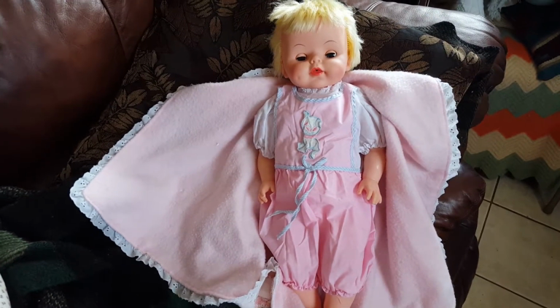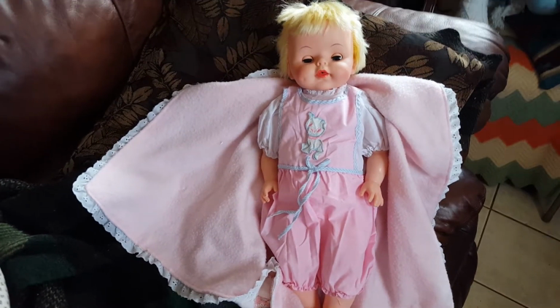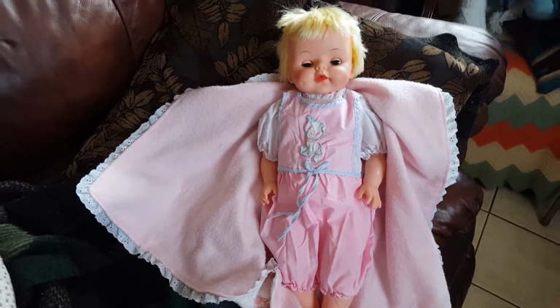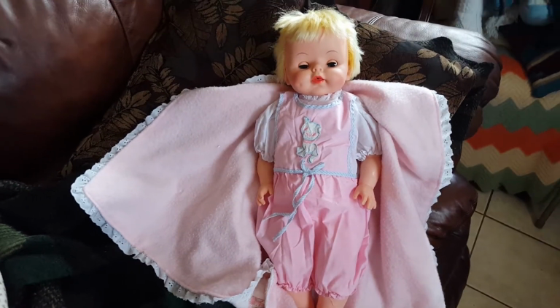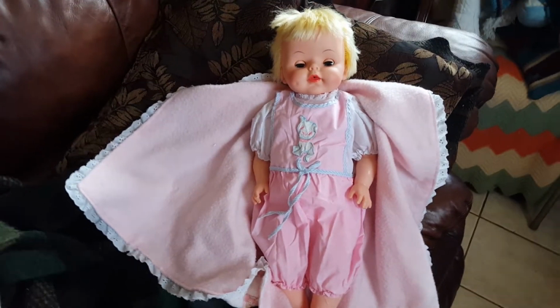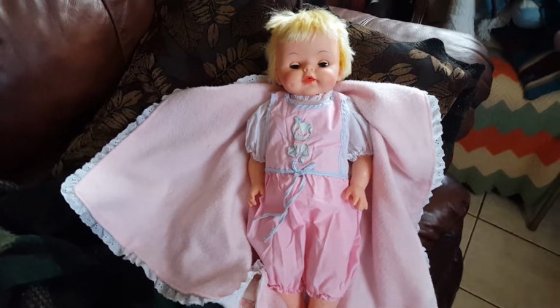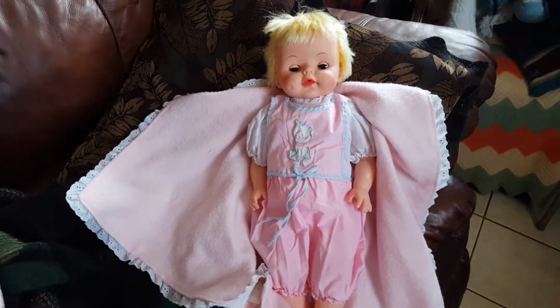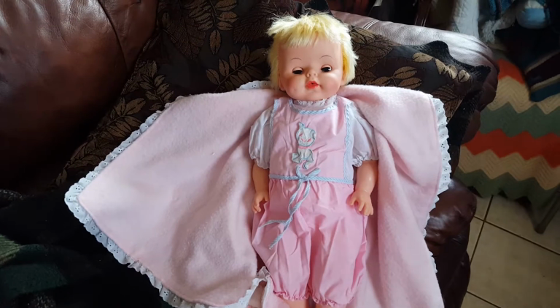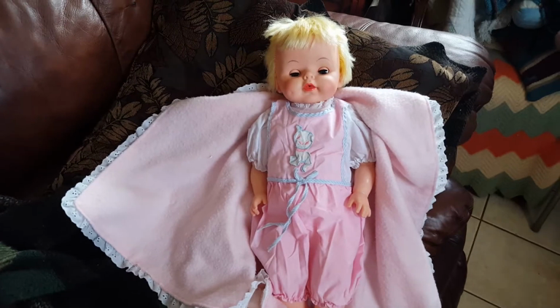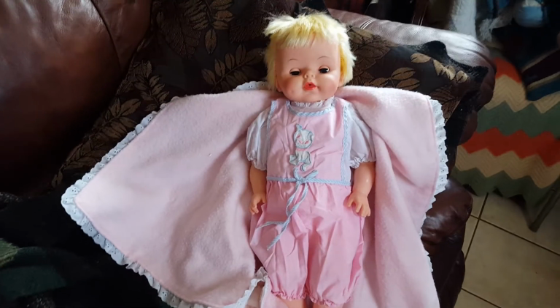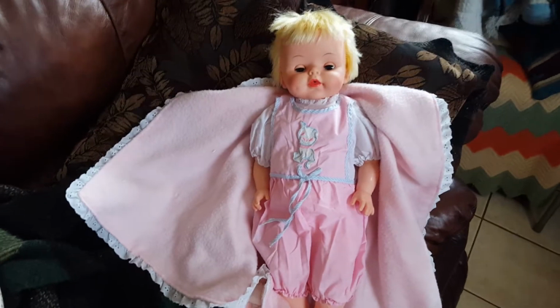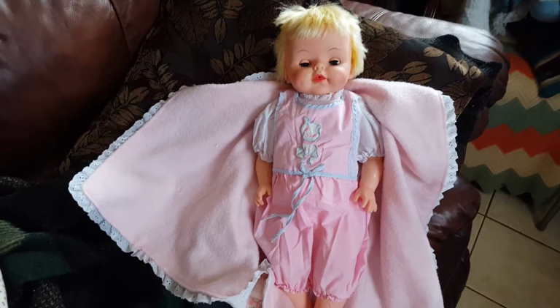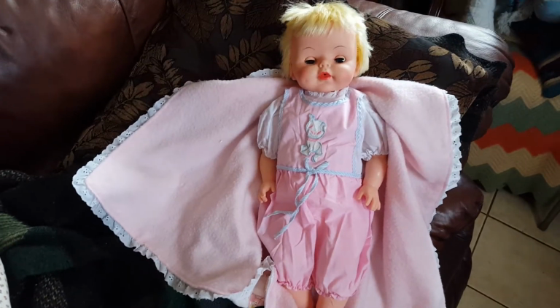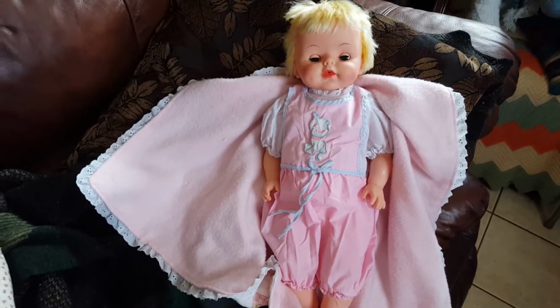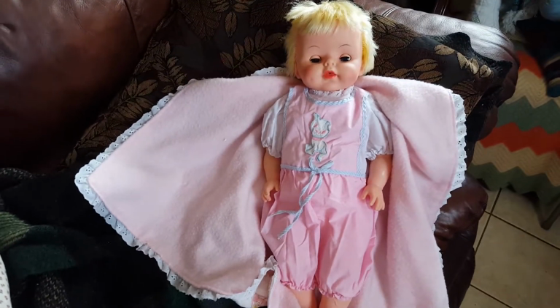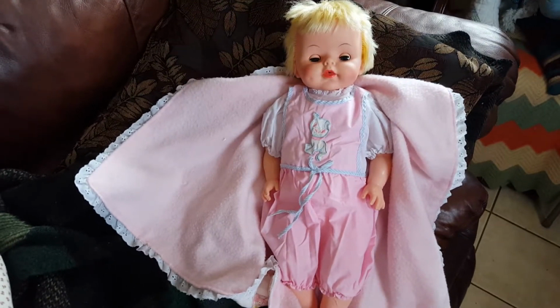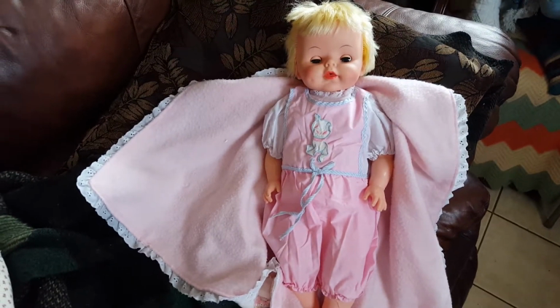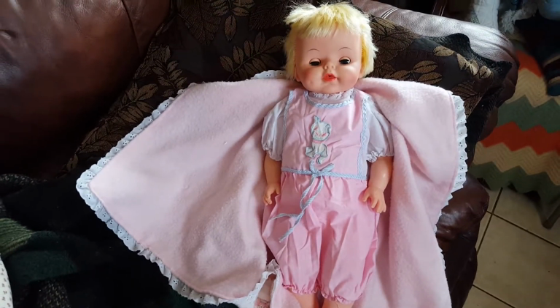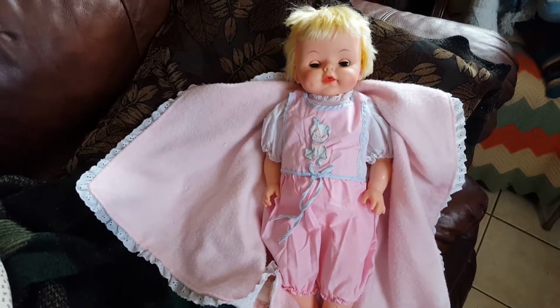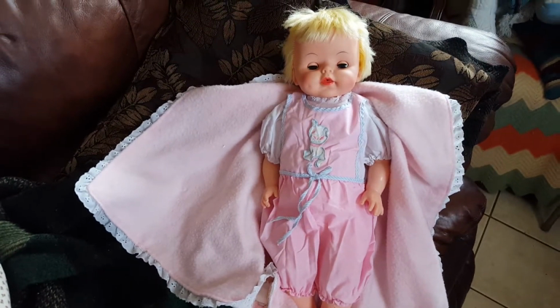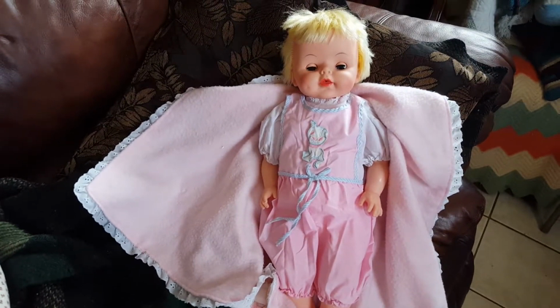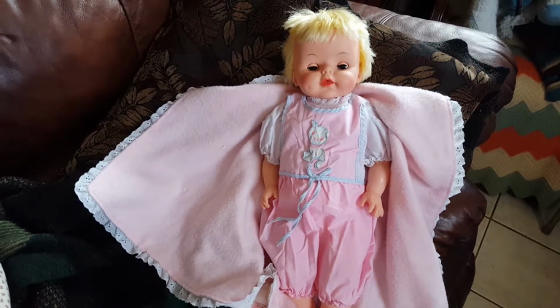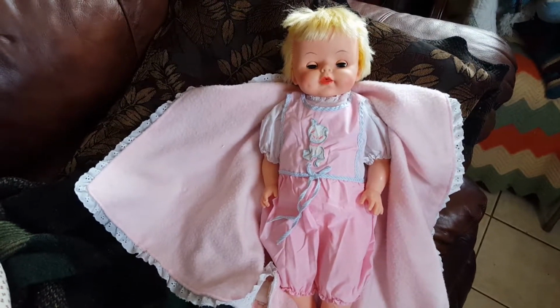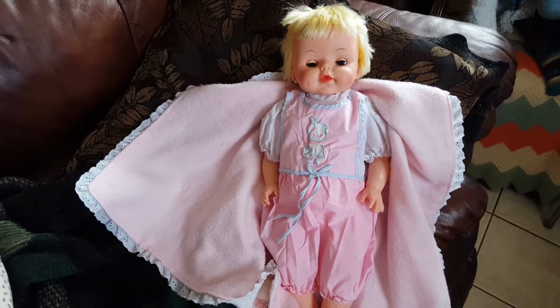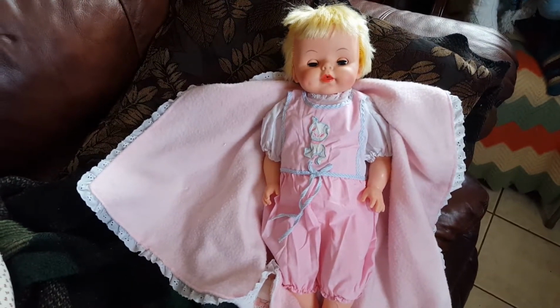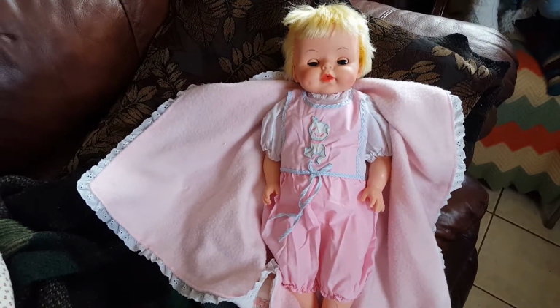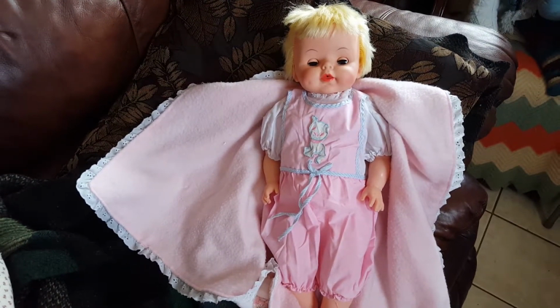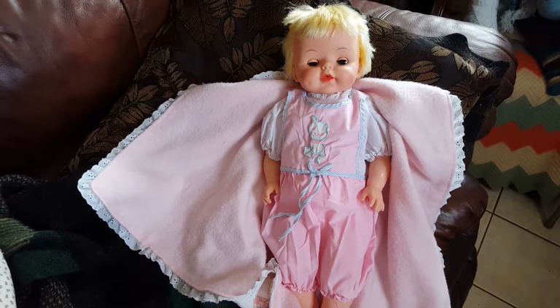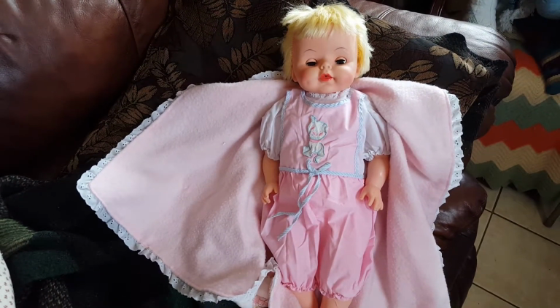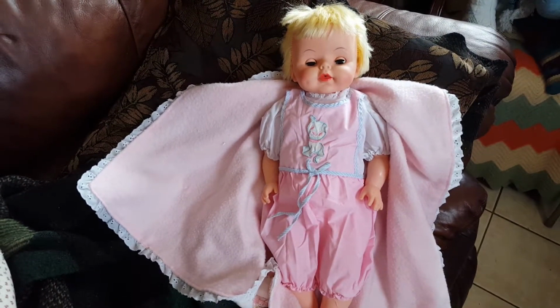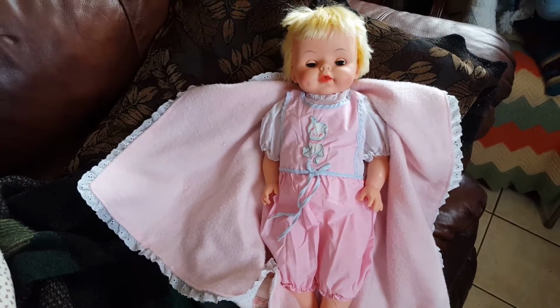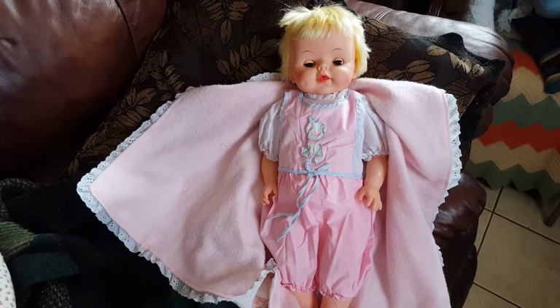She kind of sounds like a dying cat, but it's kind of cute at the same time.